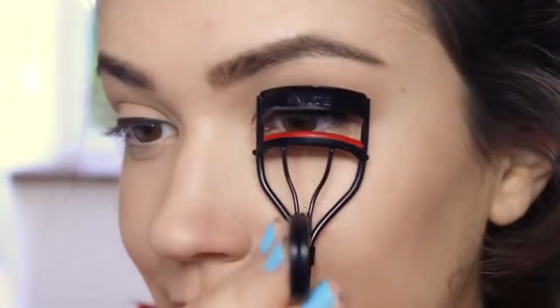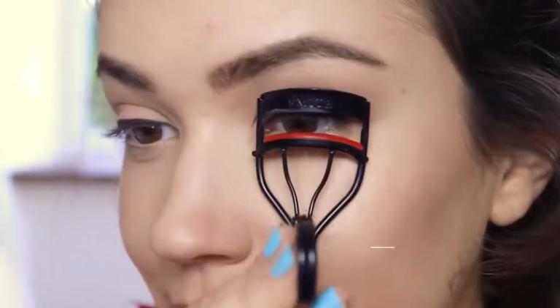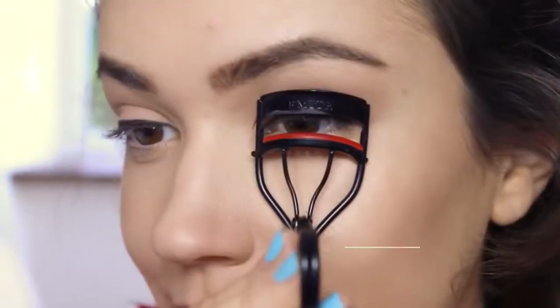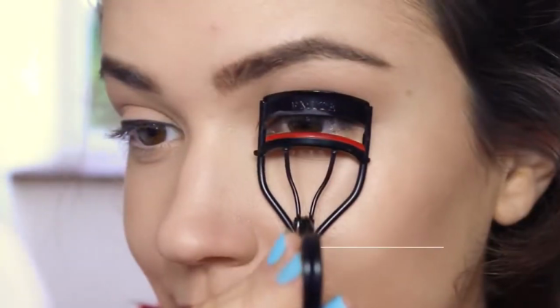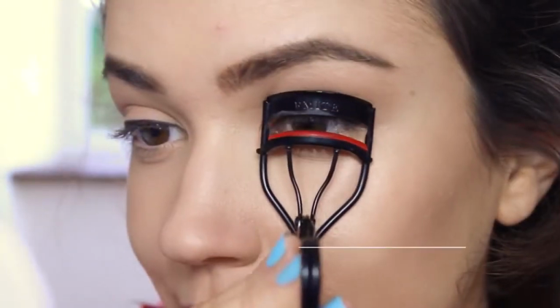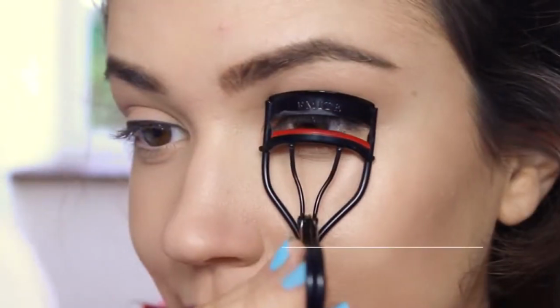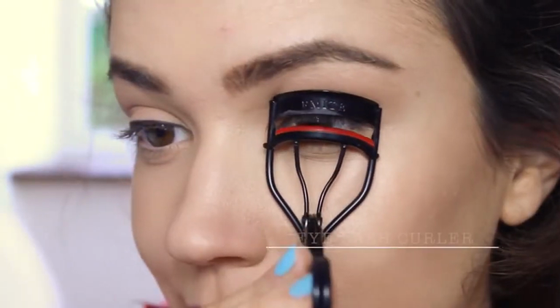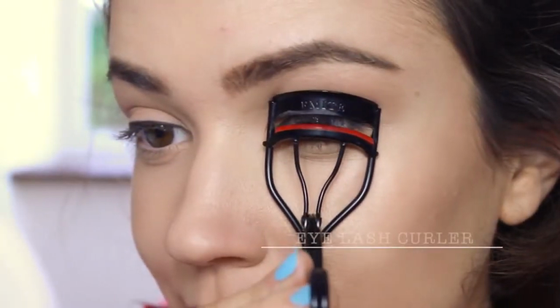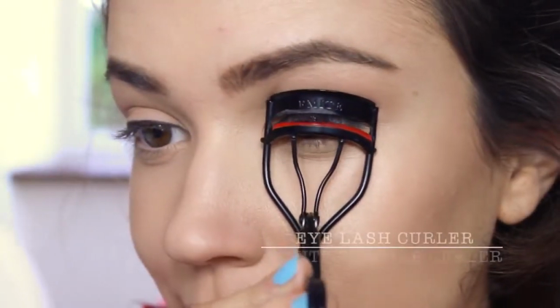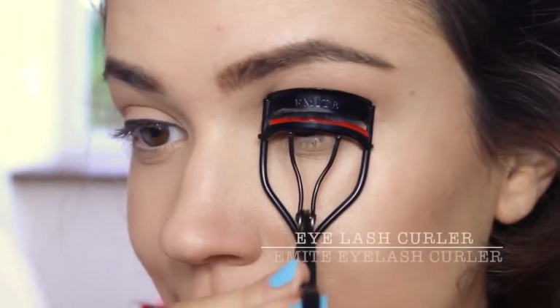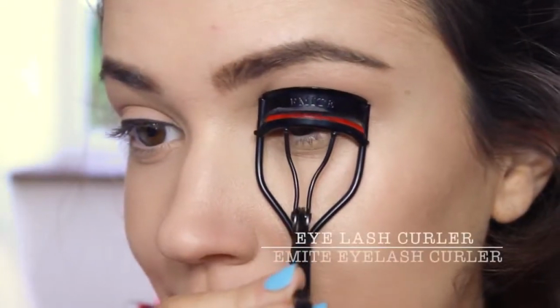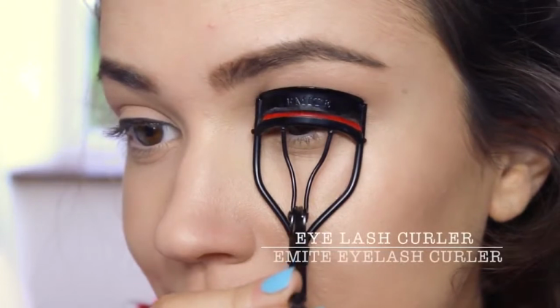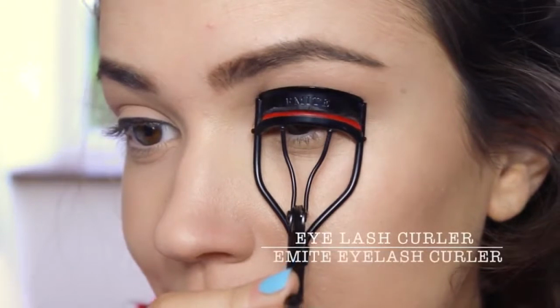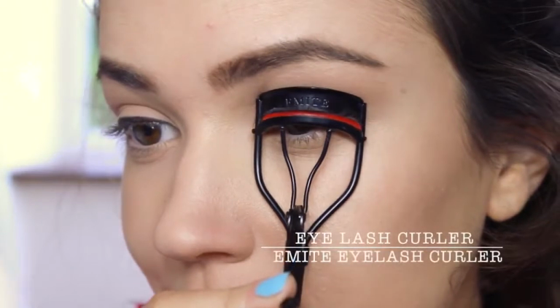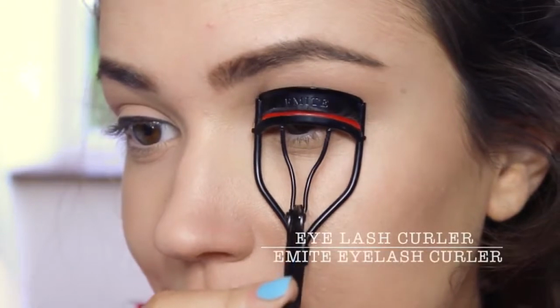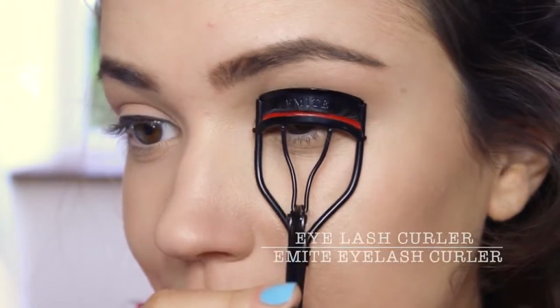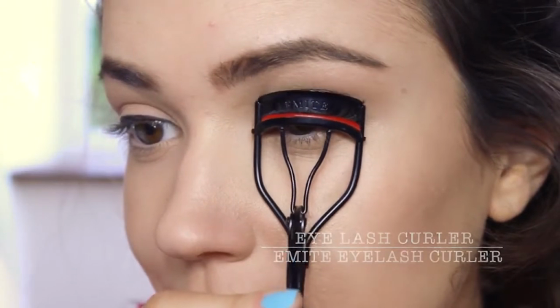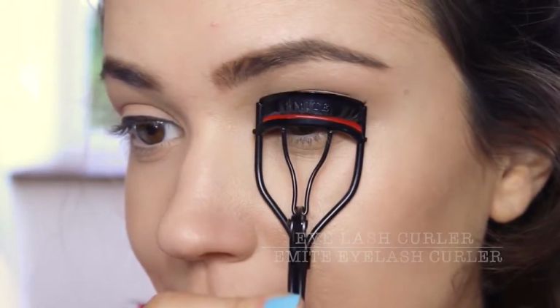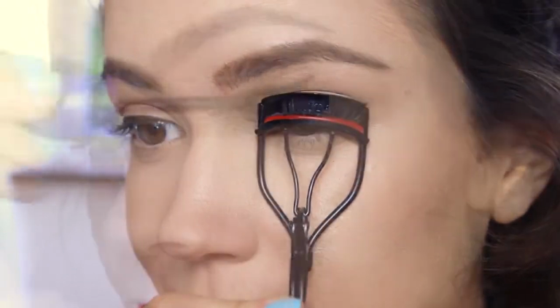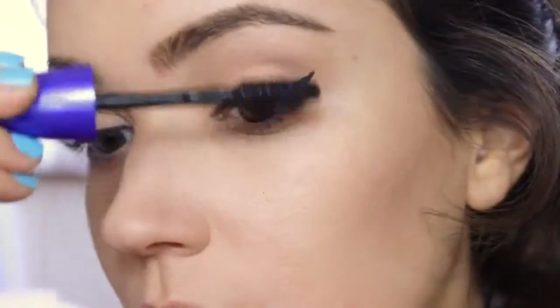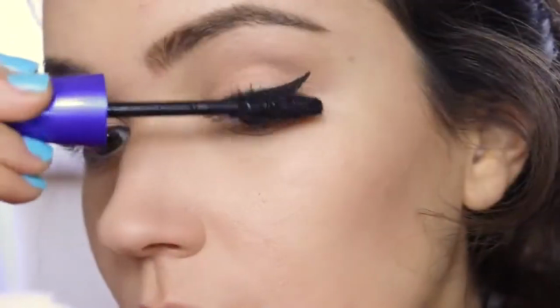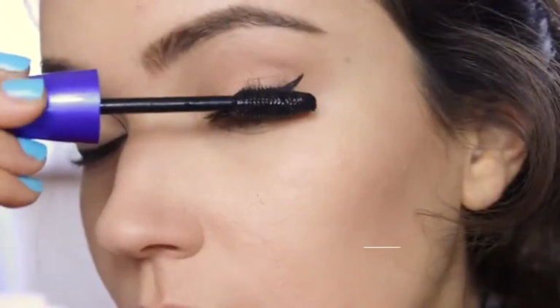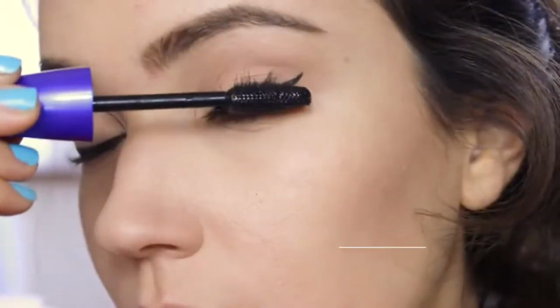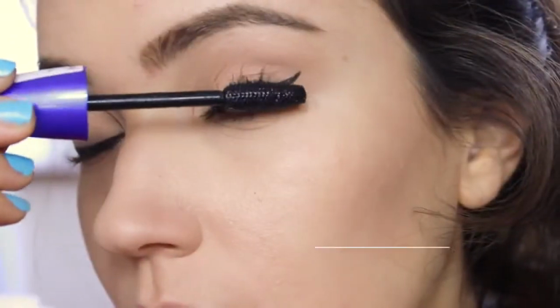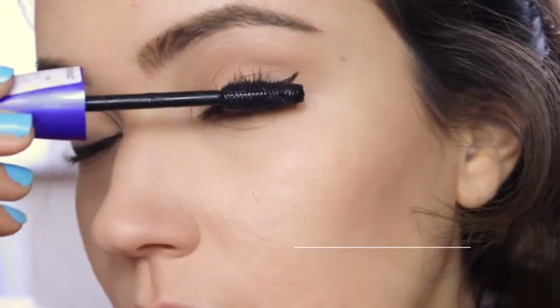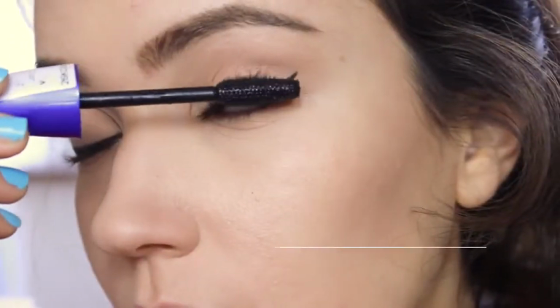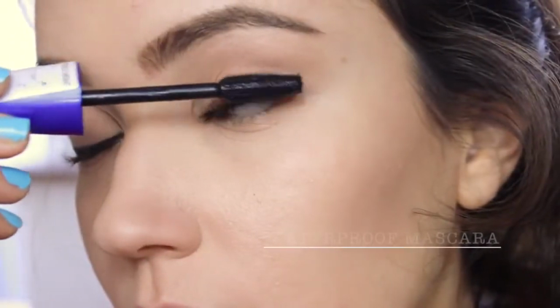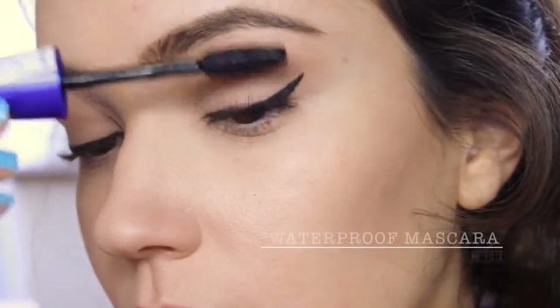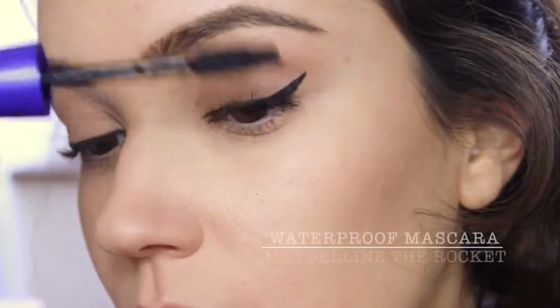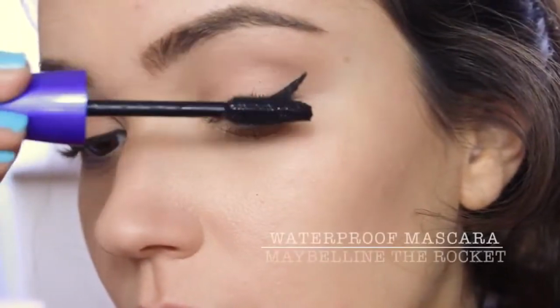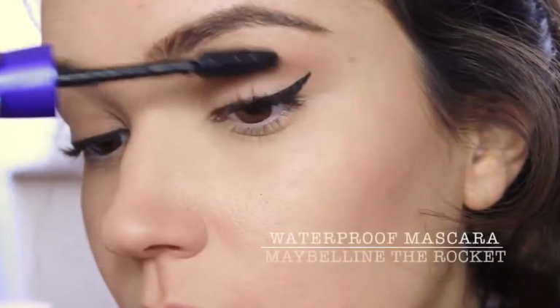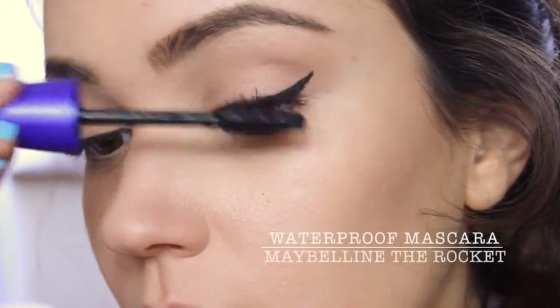Curl your eyelashes and apply a waterproof mascara. This doesn't budge — it's awesome!